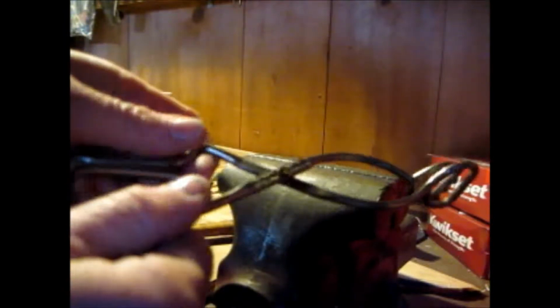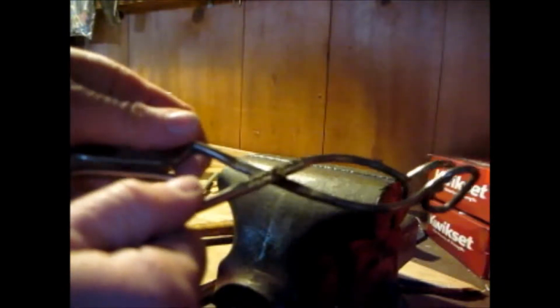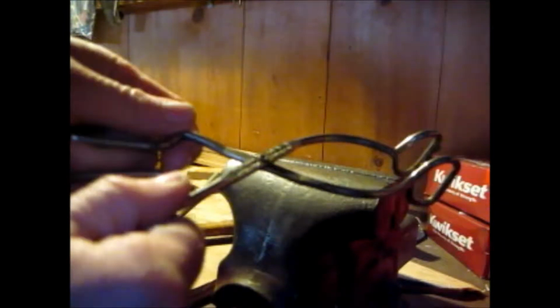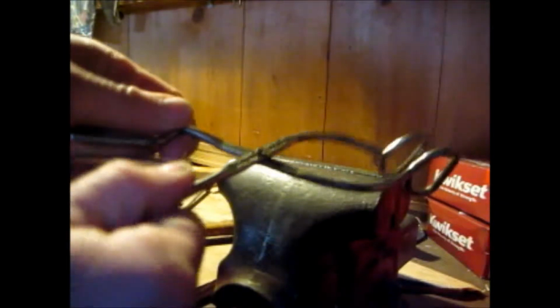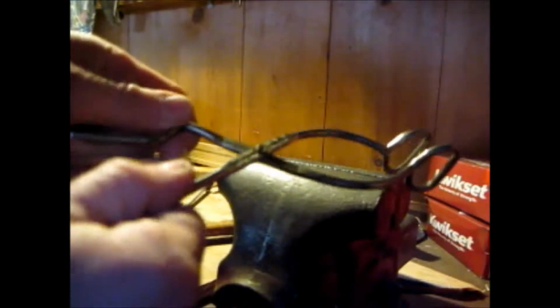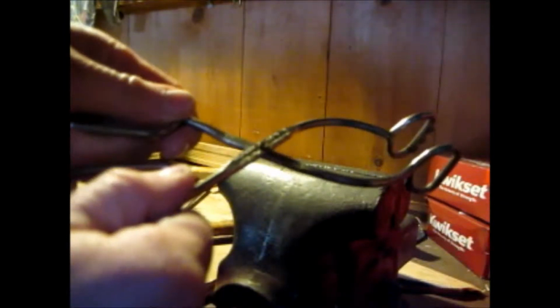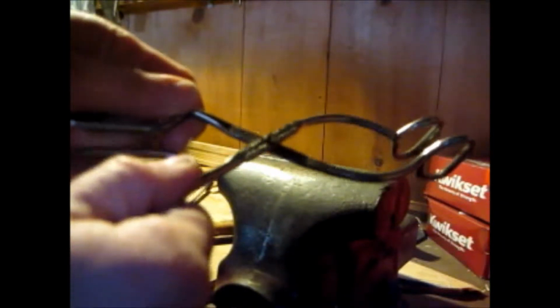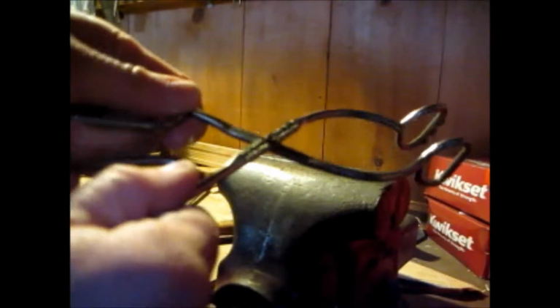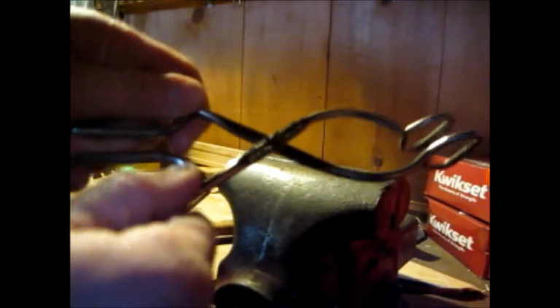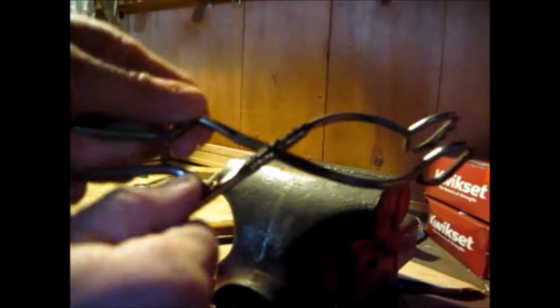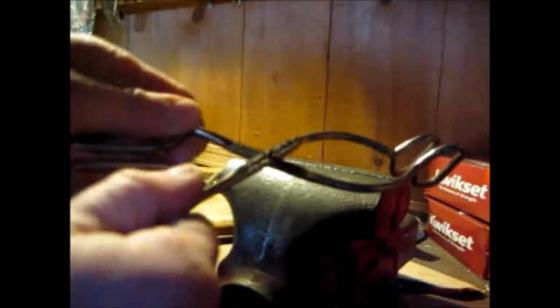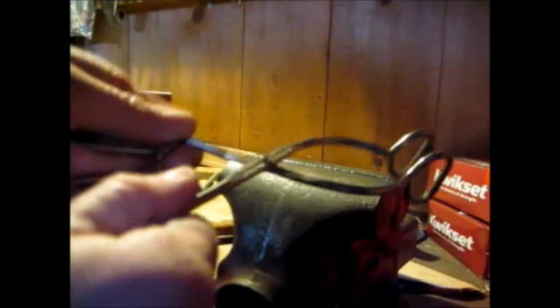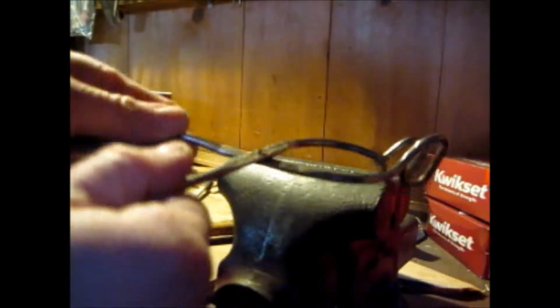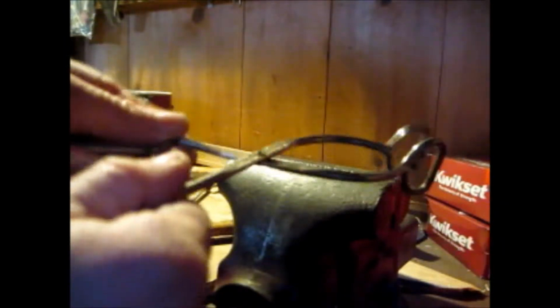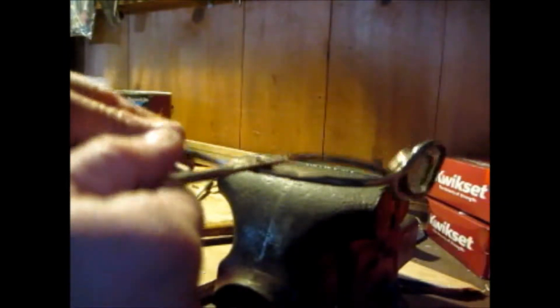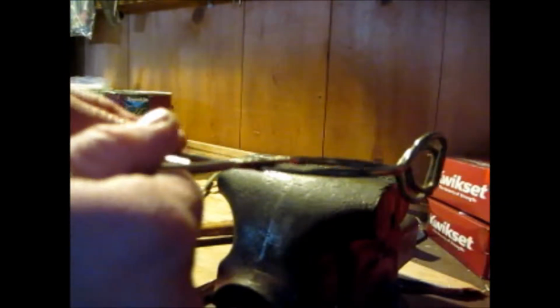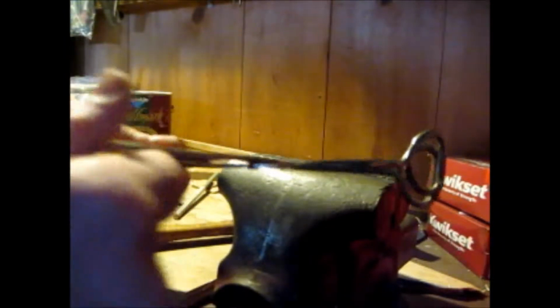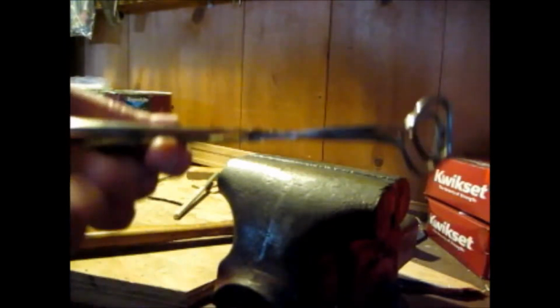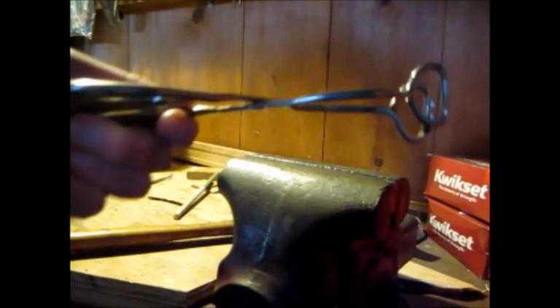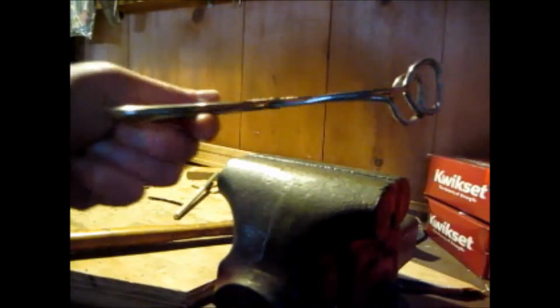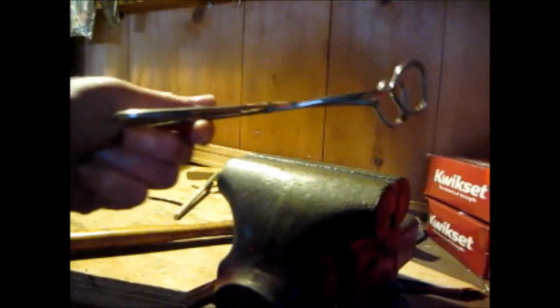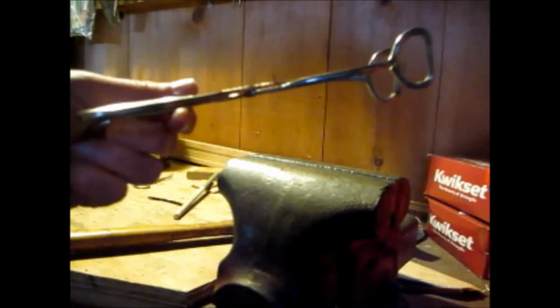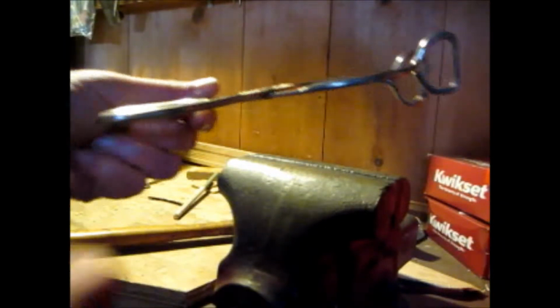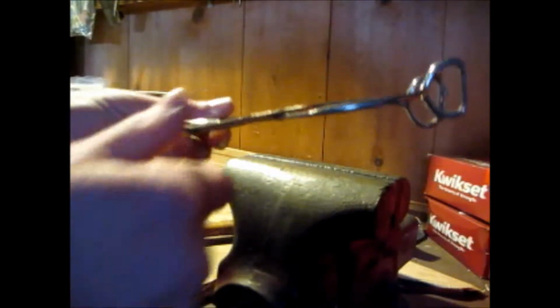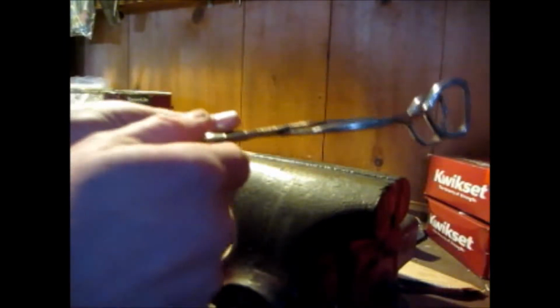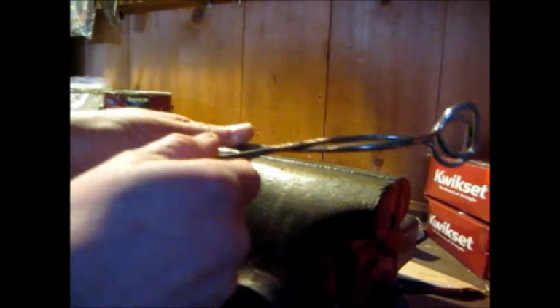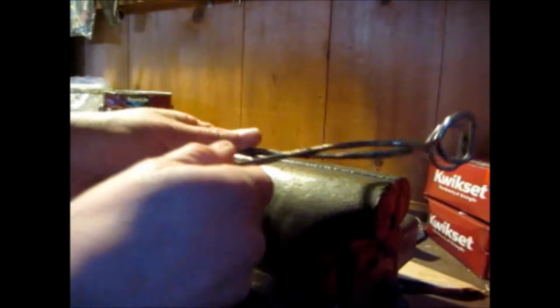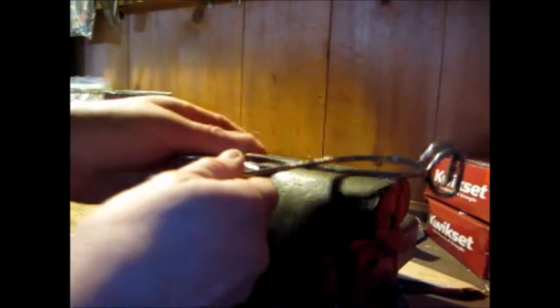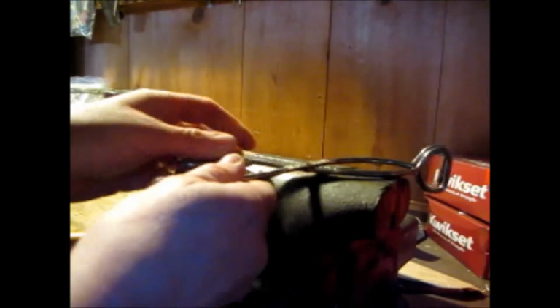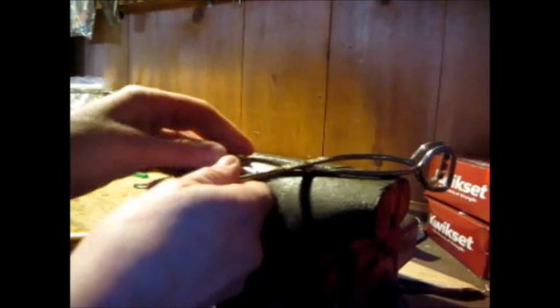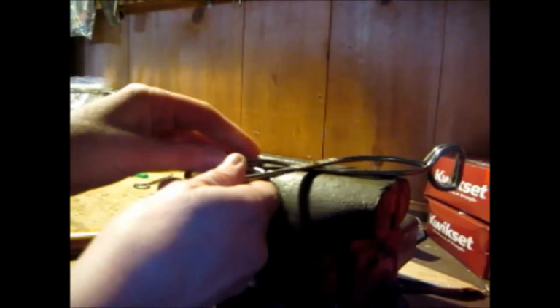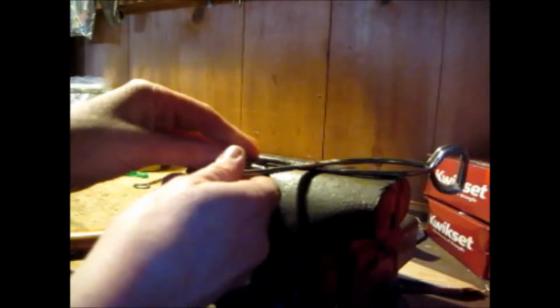Loose tongs are annoying. See how wiggly these are? That's bad. I'll show you how to fix it.